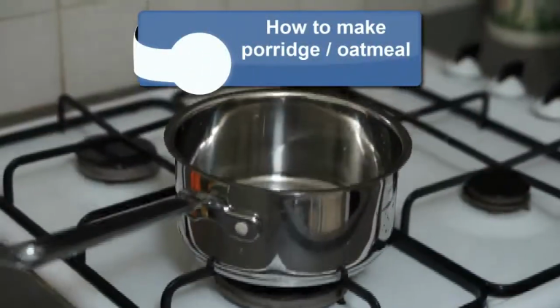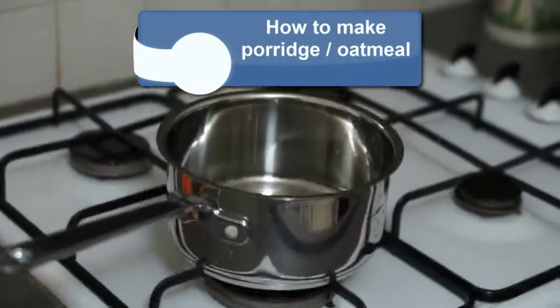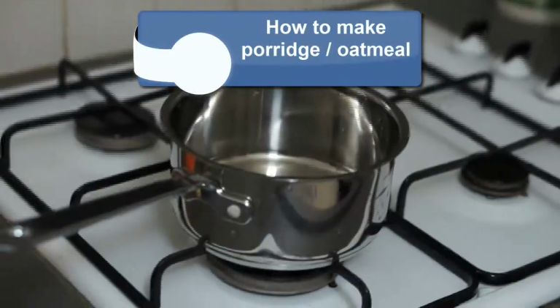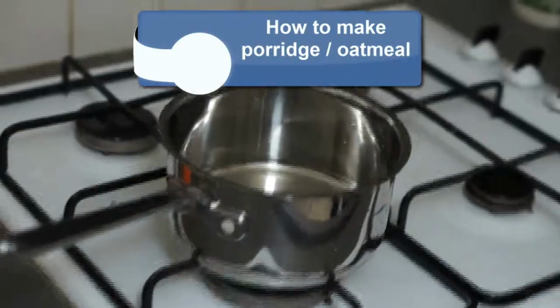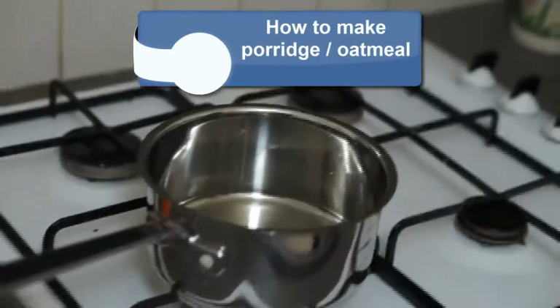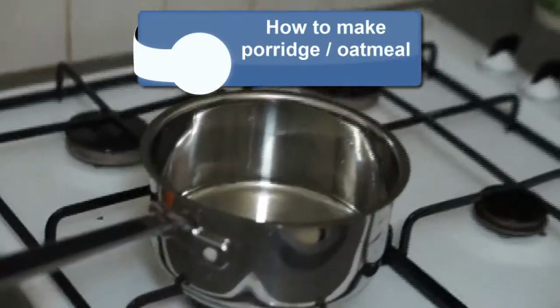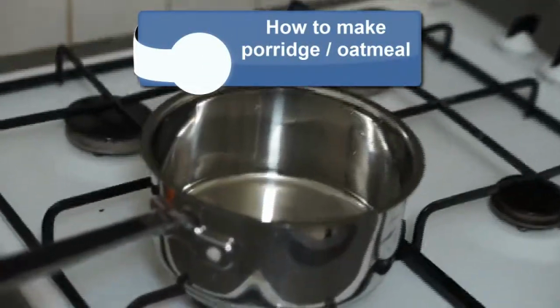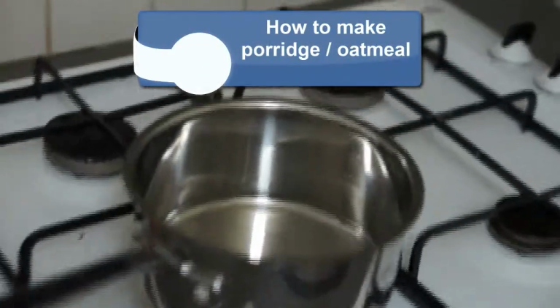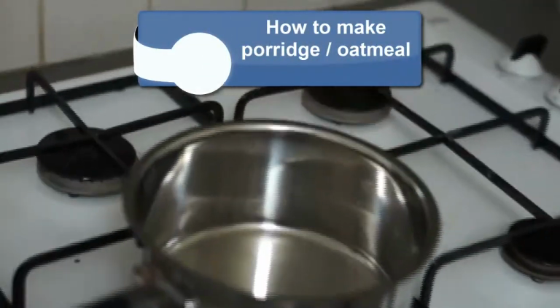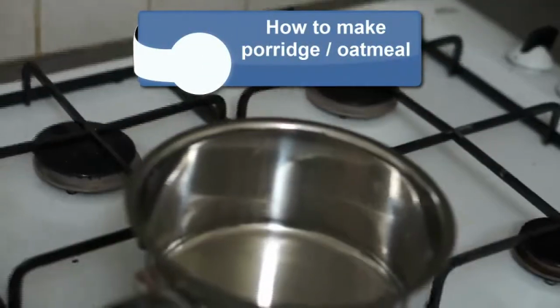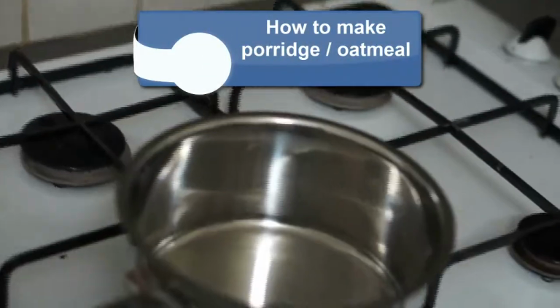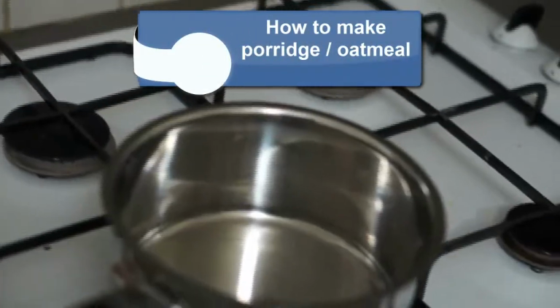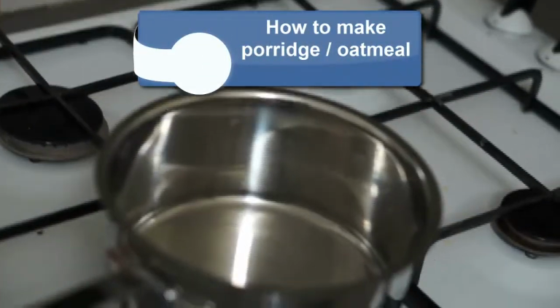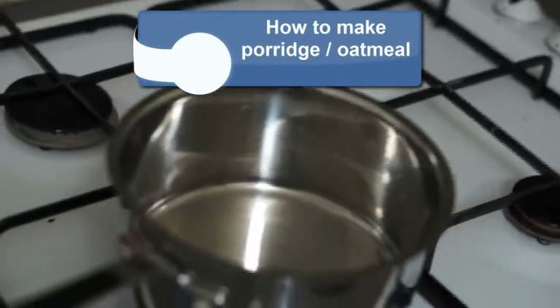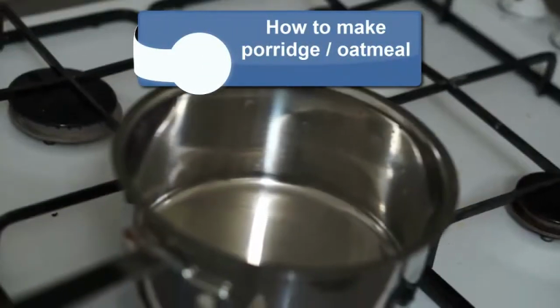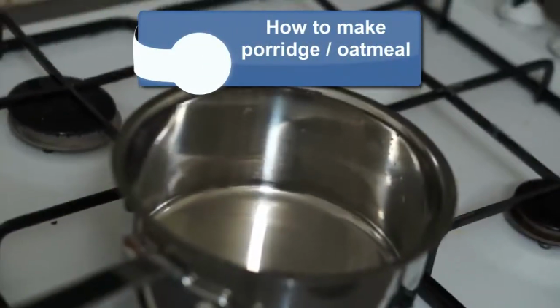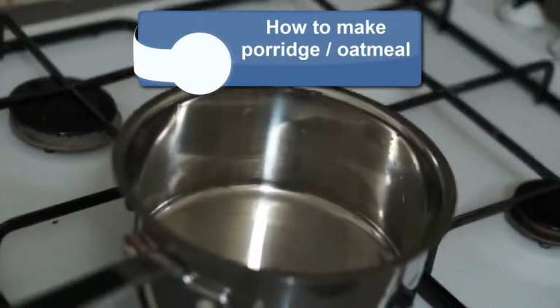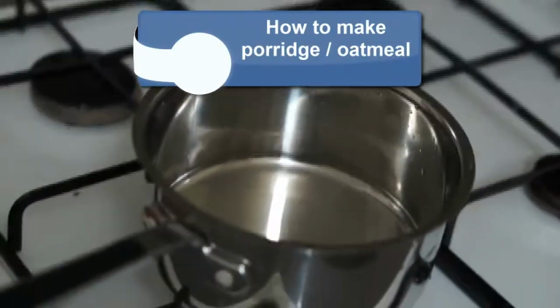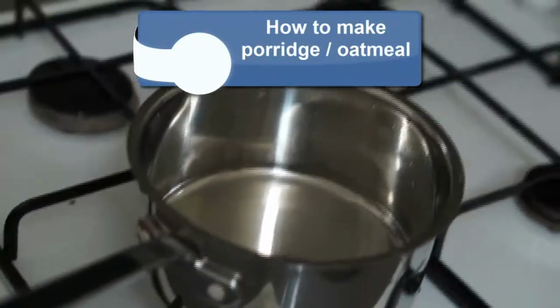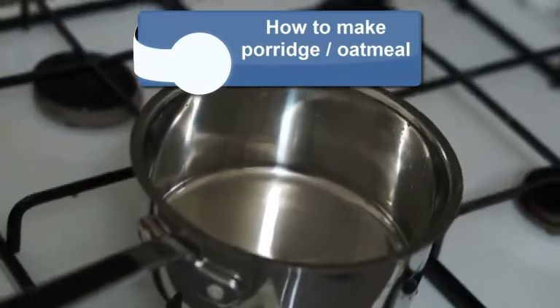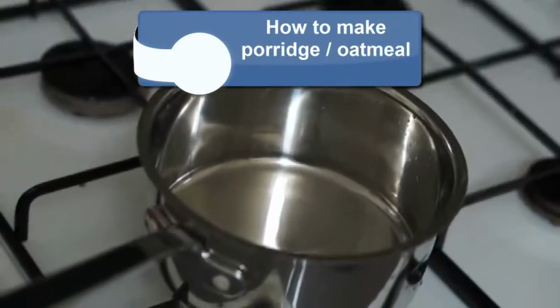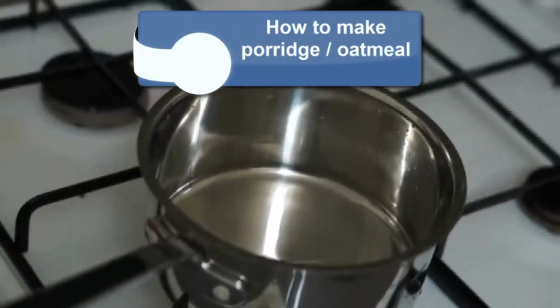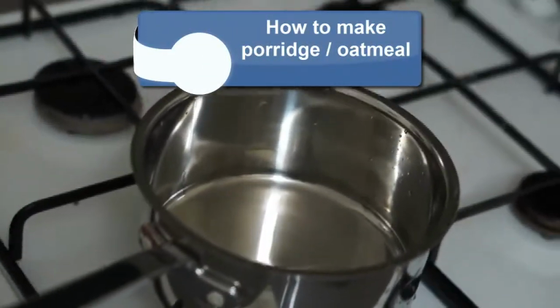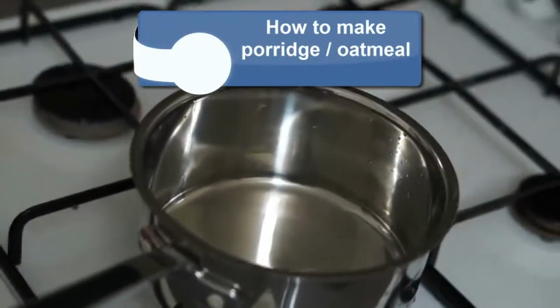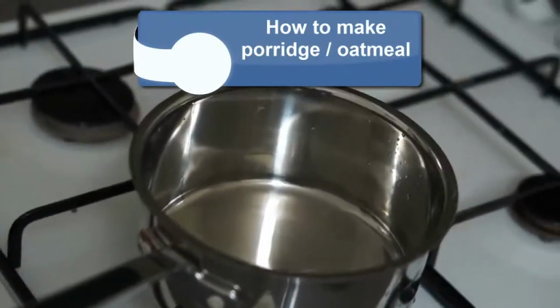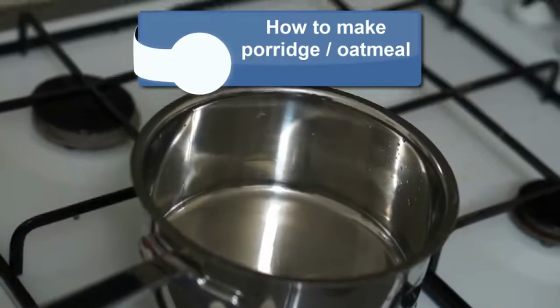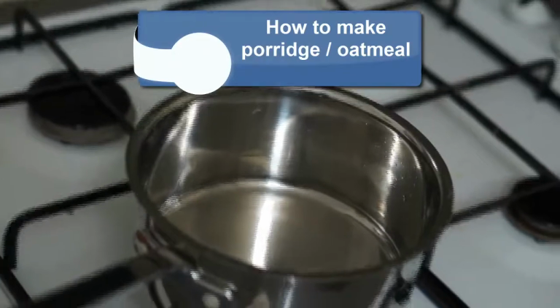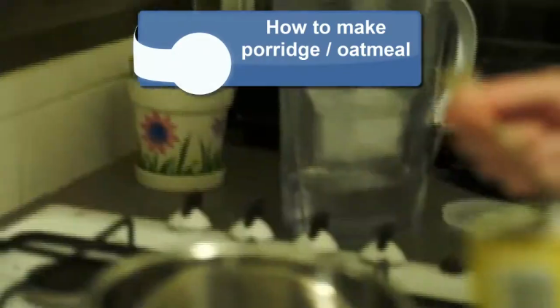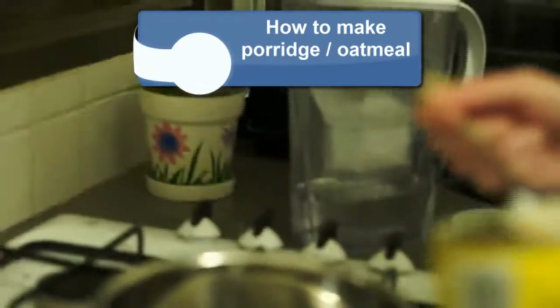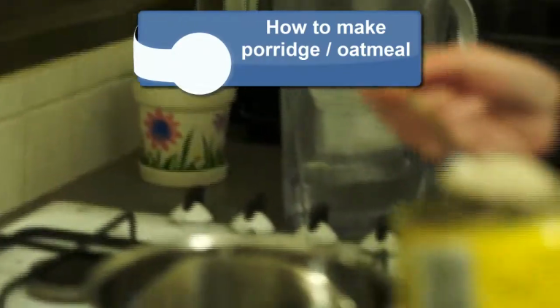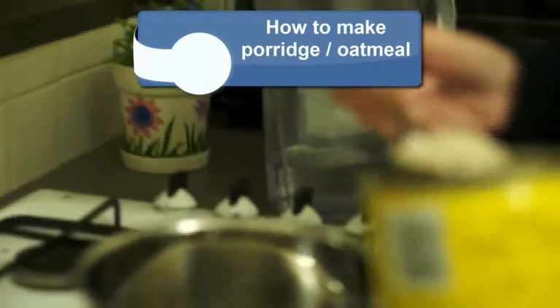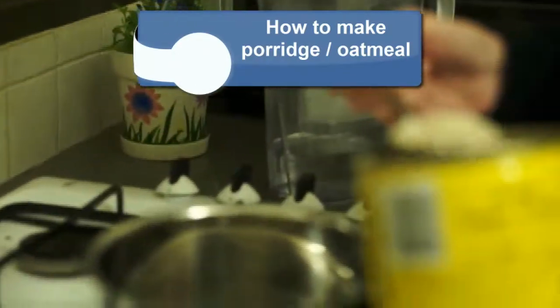Hello everybody, today we're going to make oatmeal or porridge in less than 5 minutes.